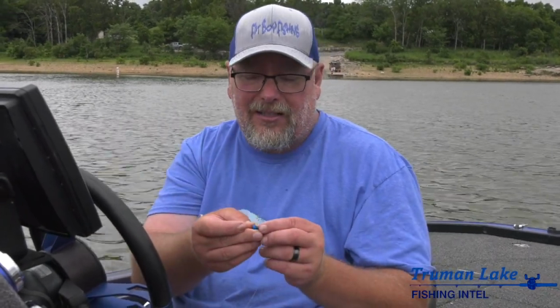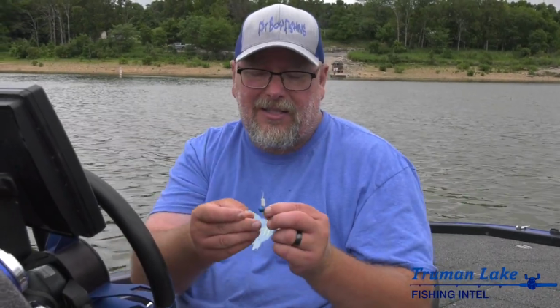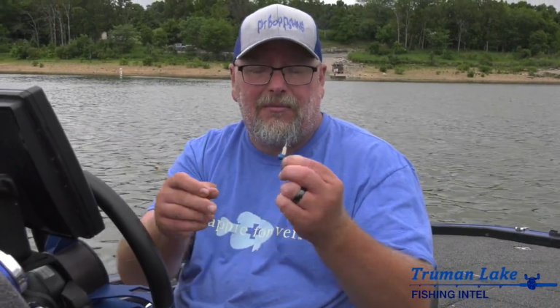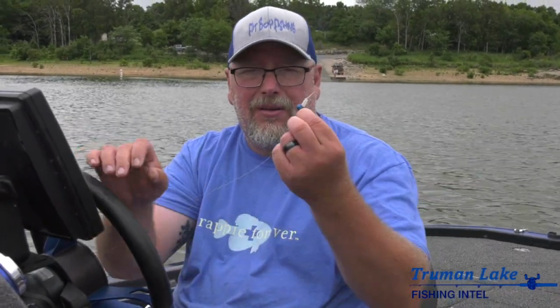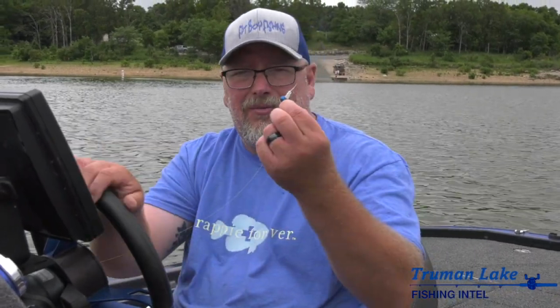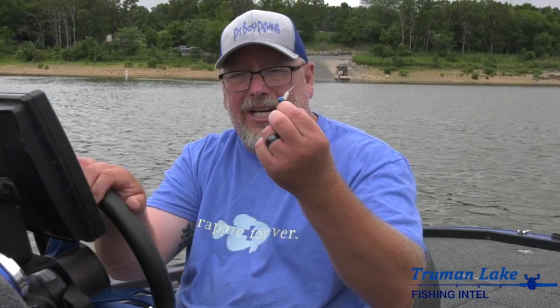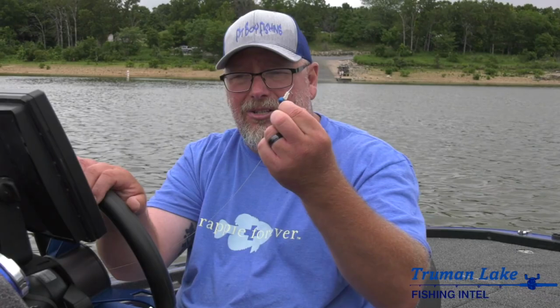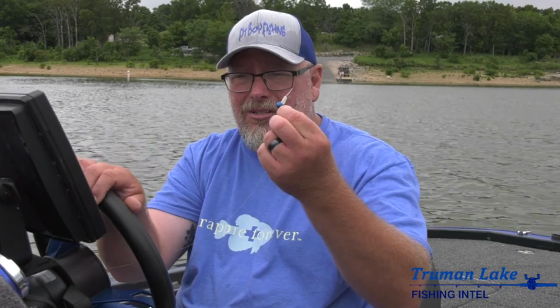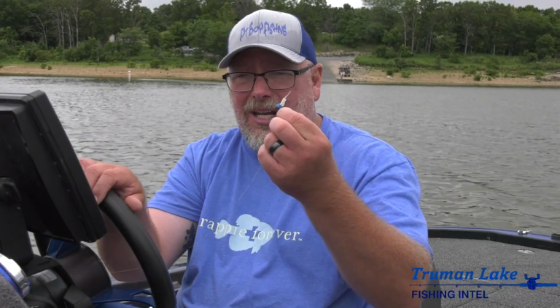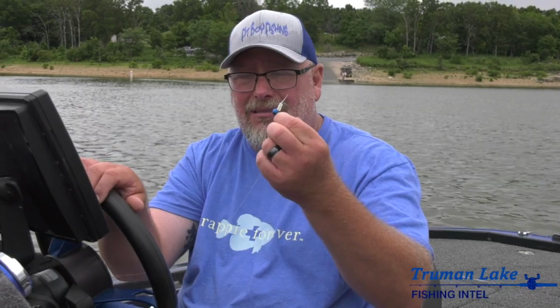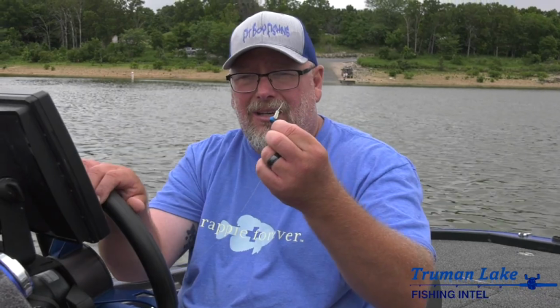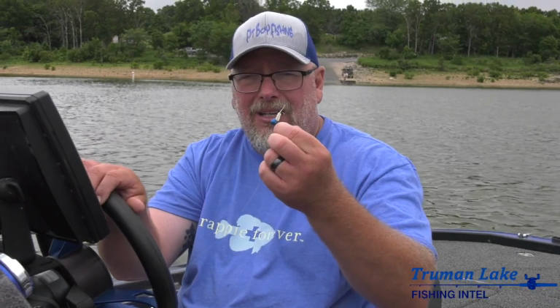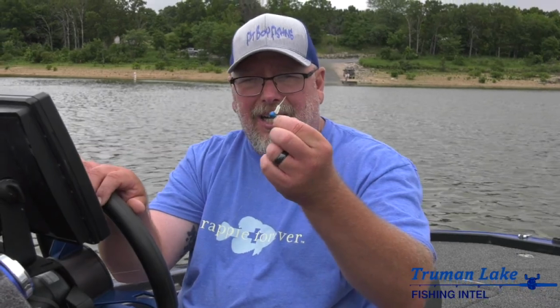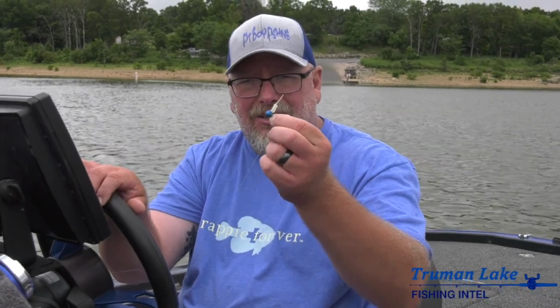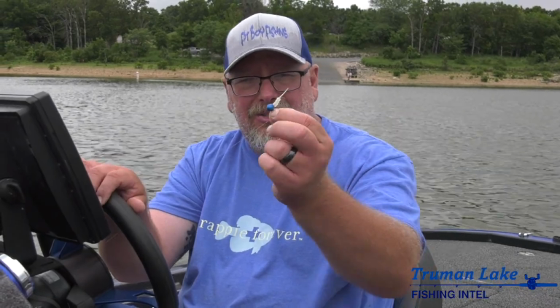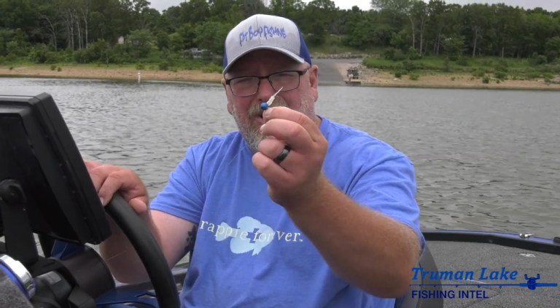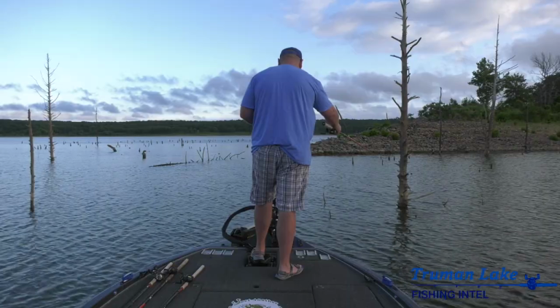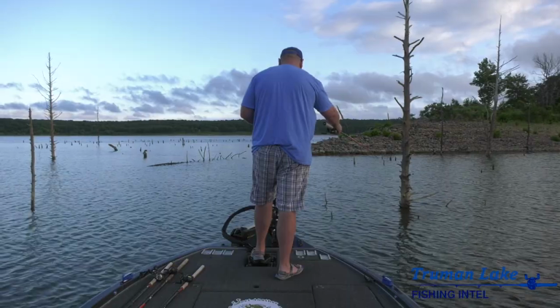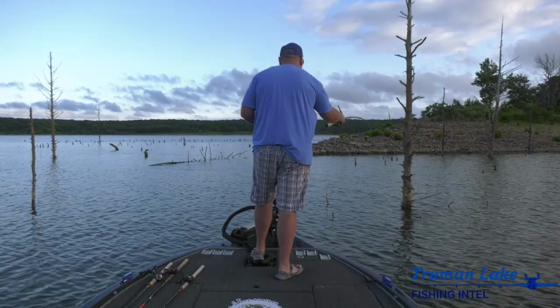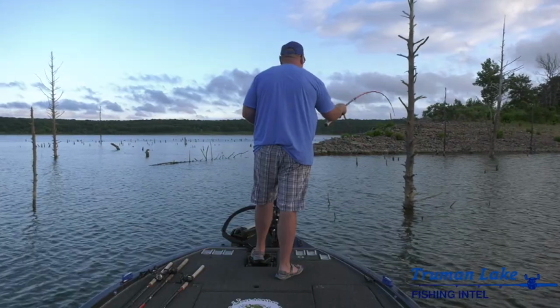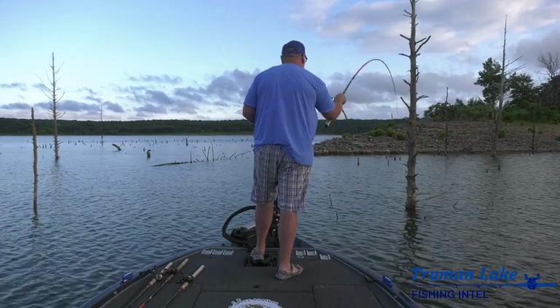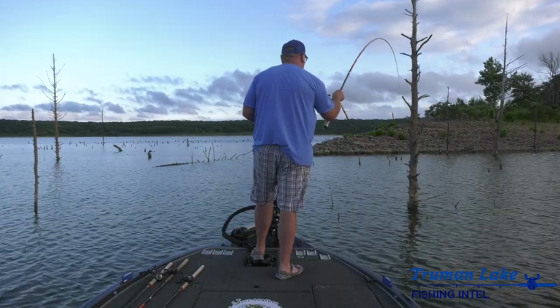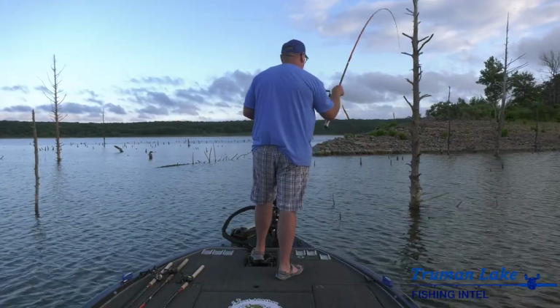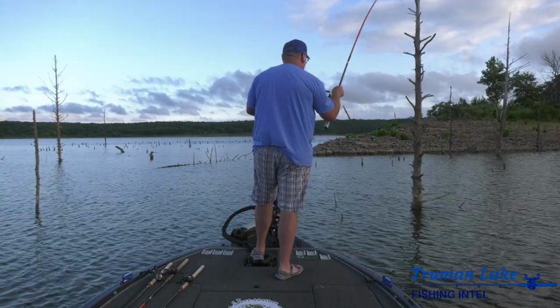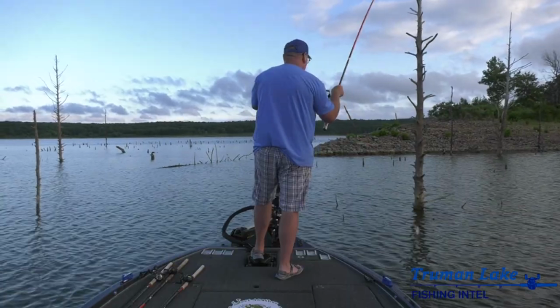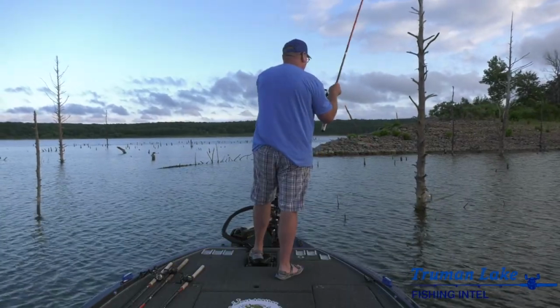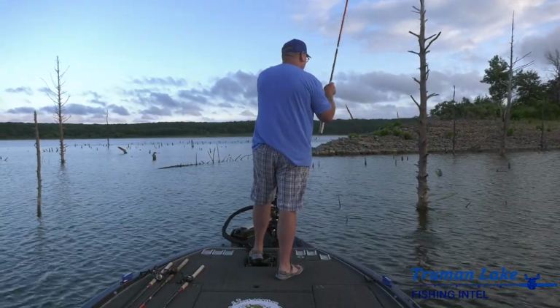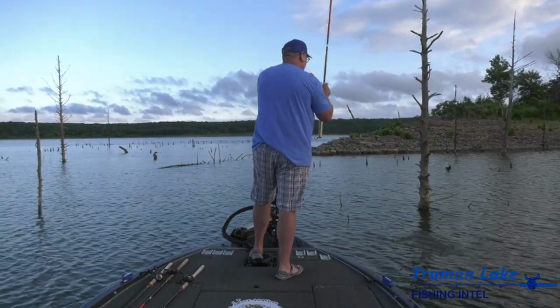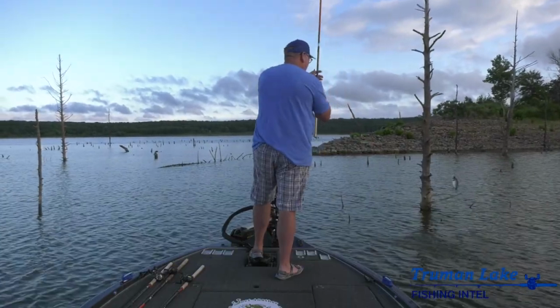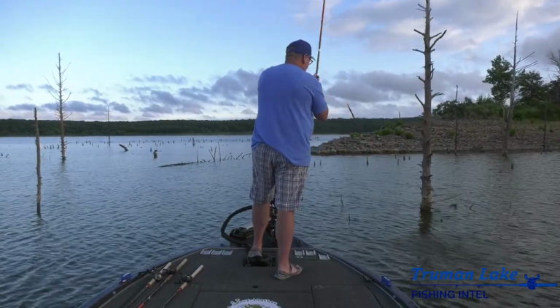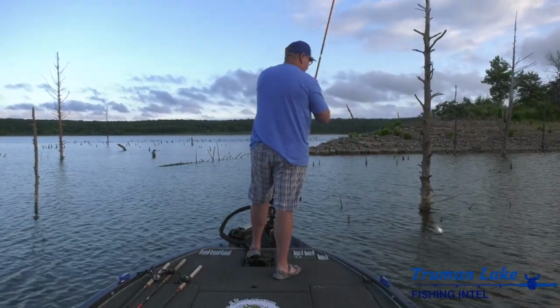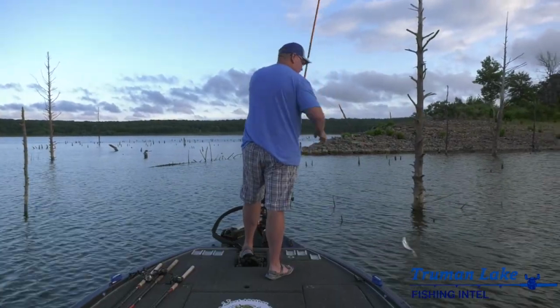And you can fish with it all day. This is the same bait I used and Tyler used all day, and it's still good — it's brand new.